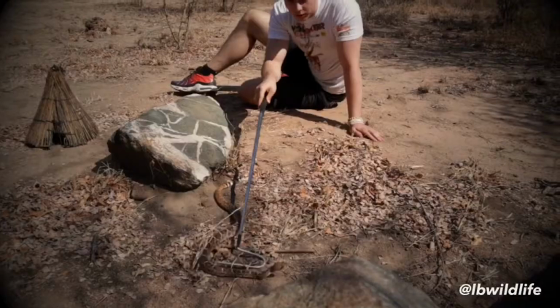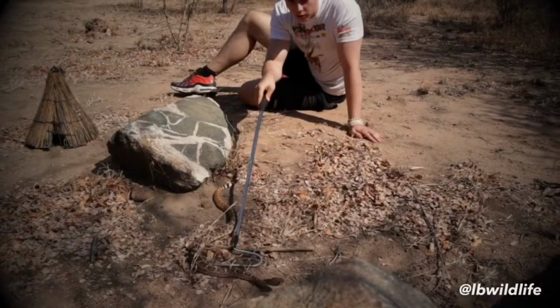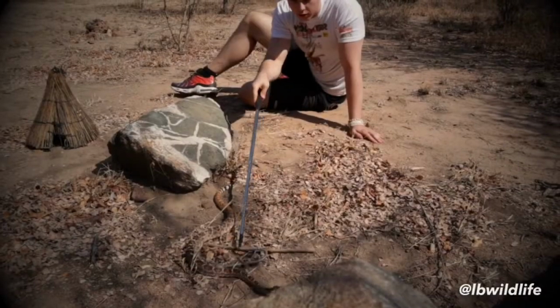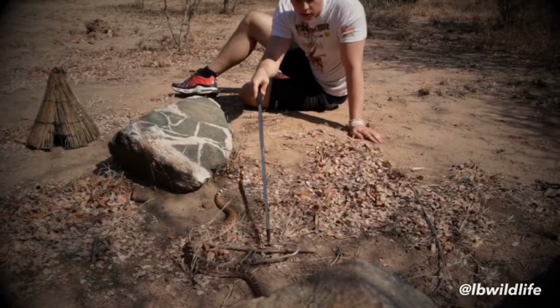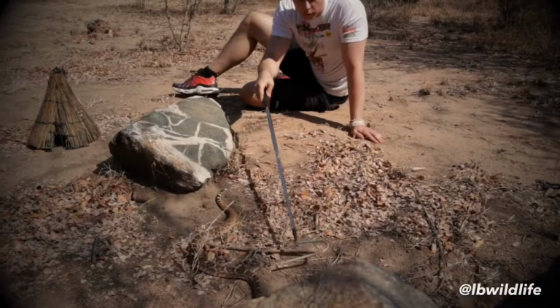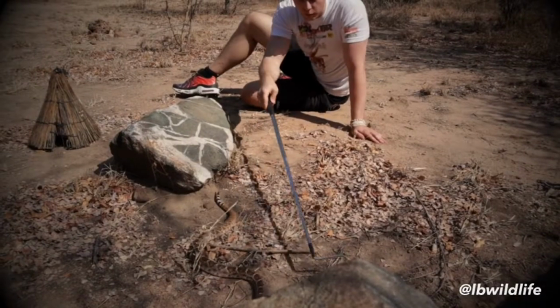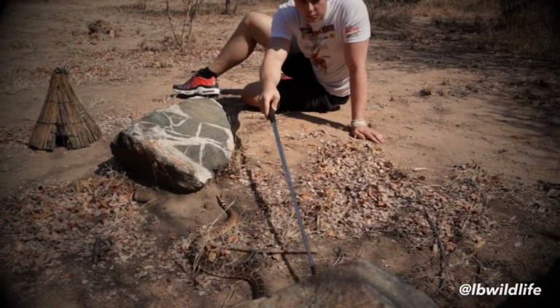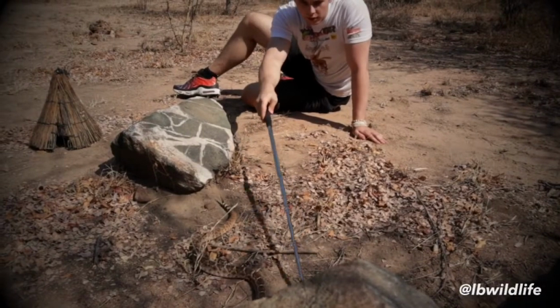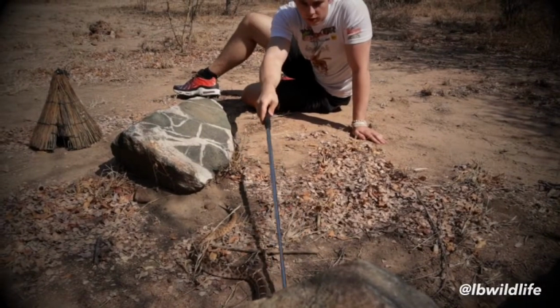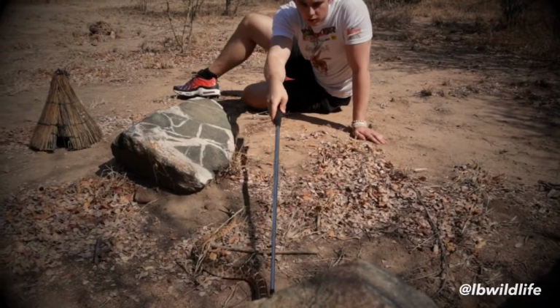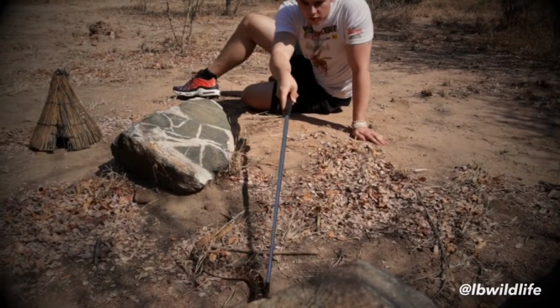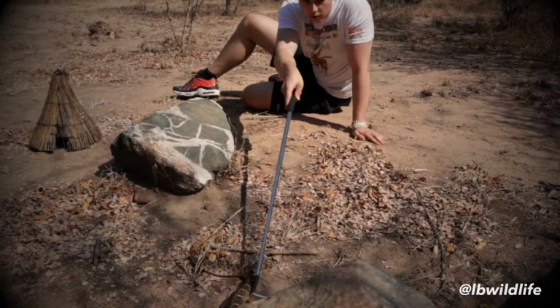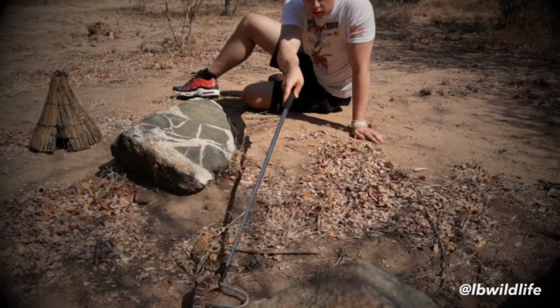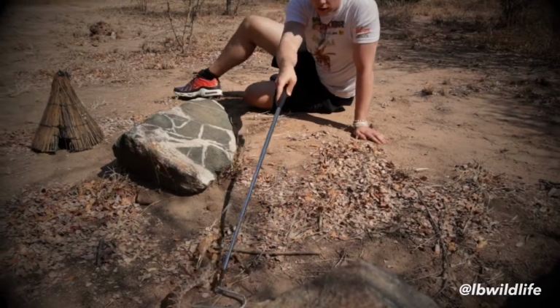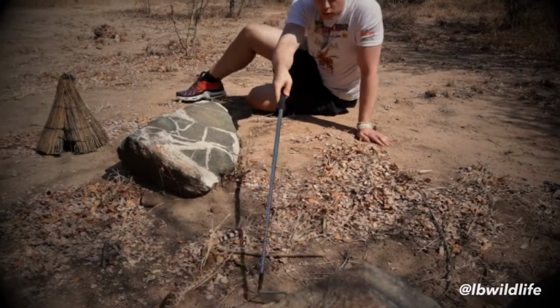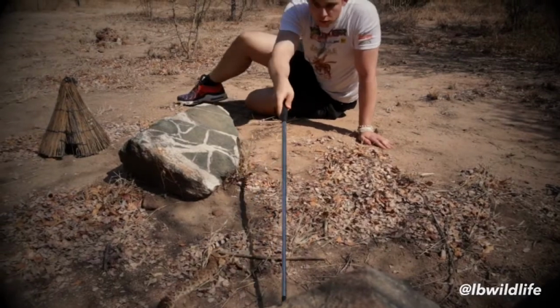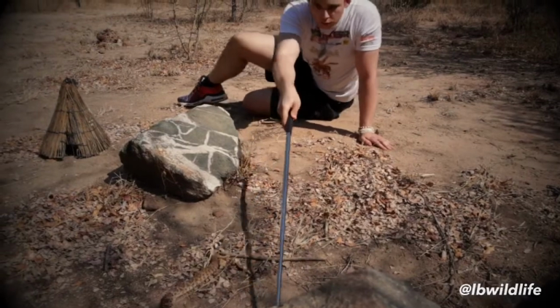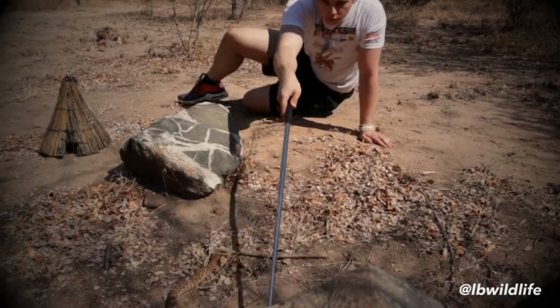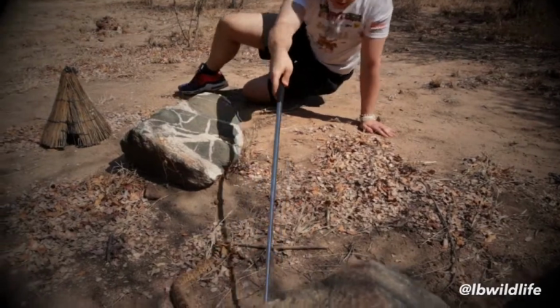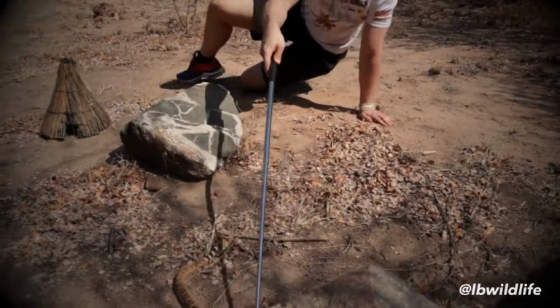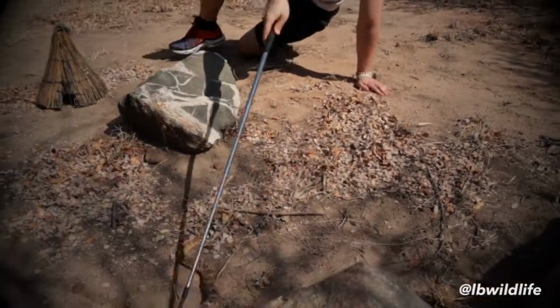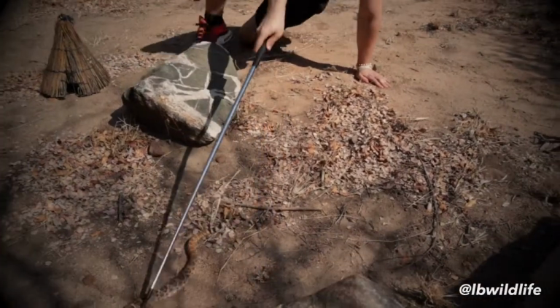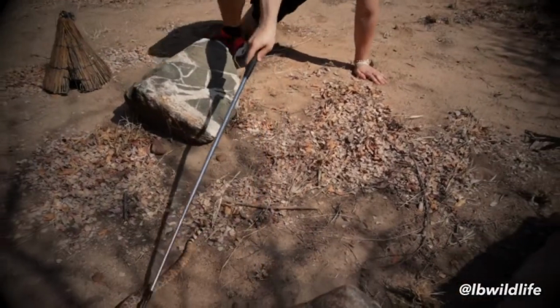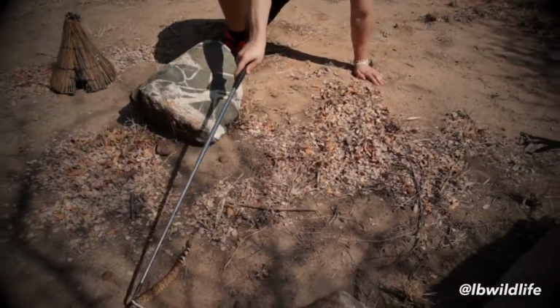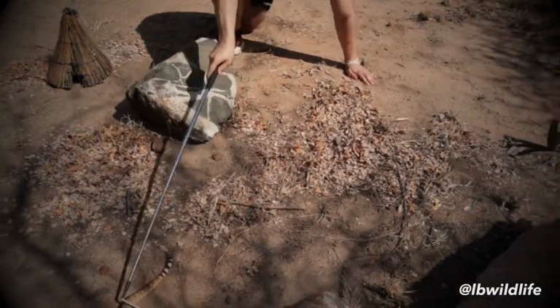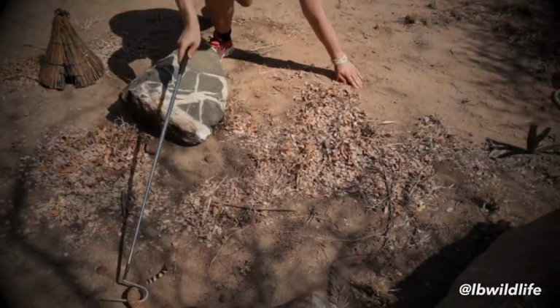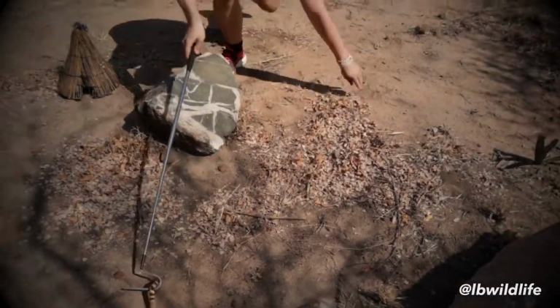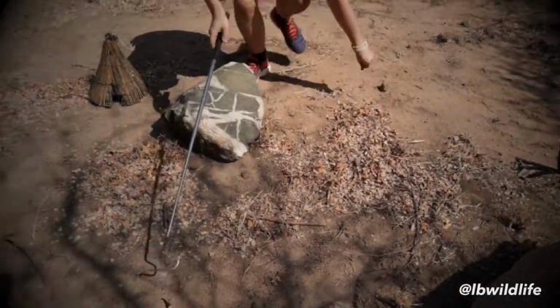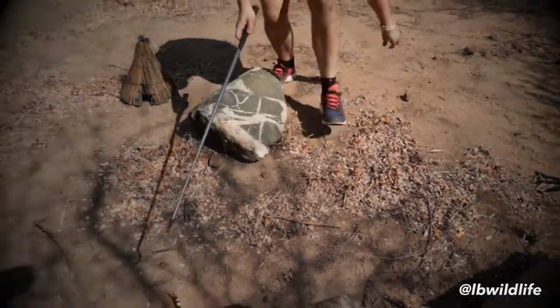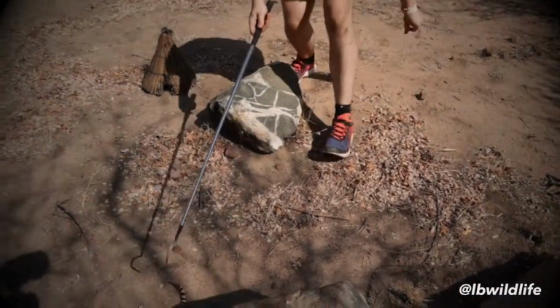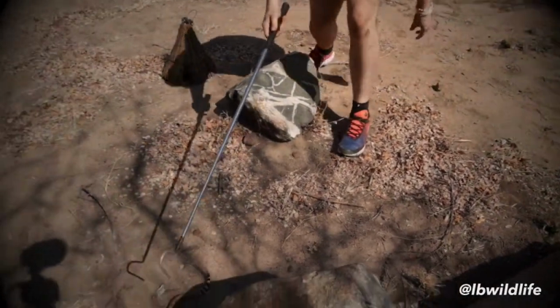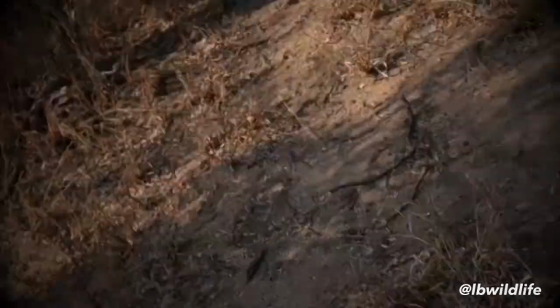Now it gets out of frame here. Whoa — careful there, it's coming!